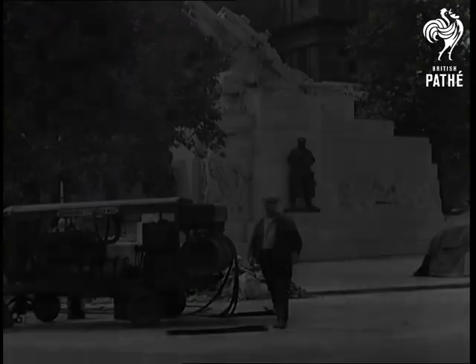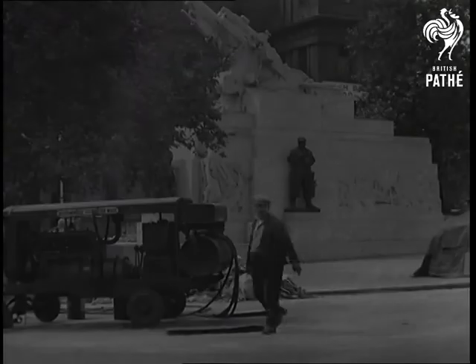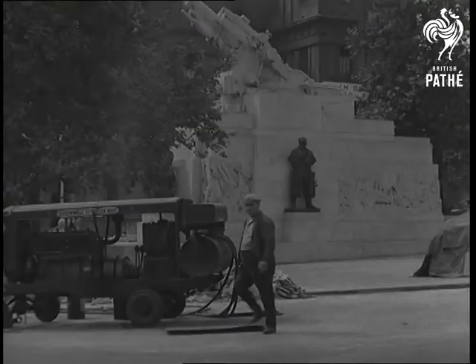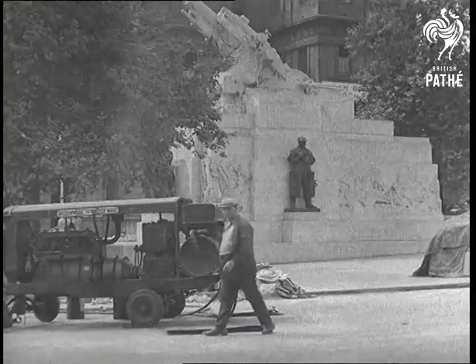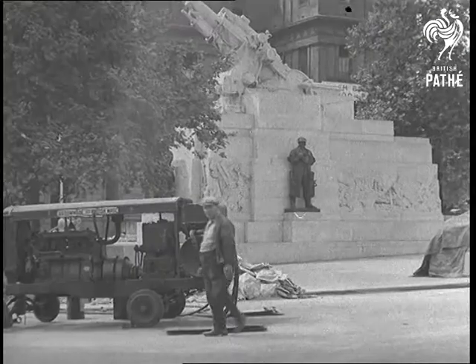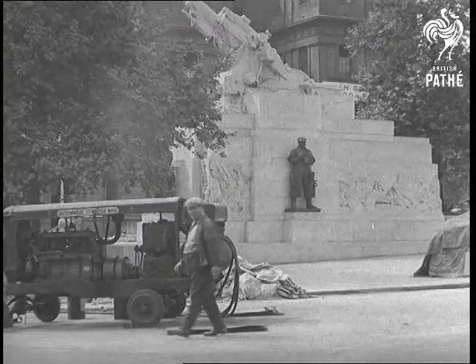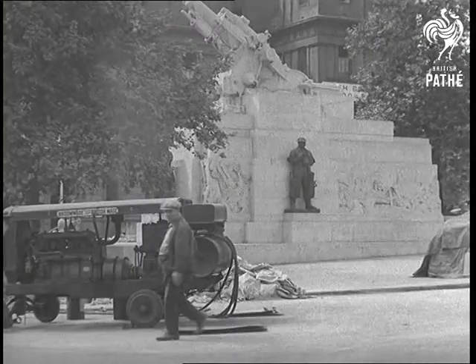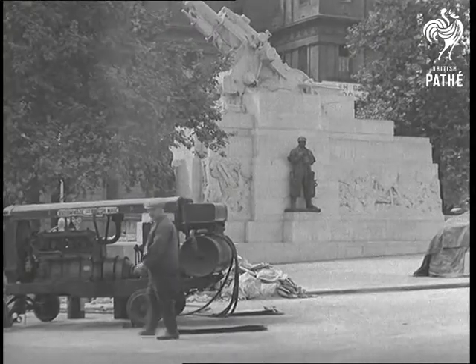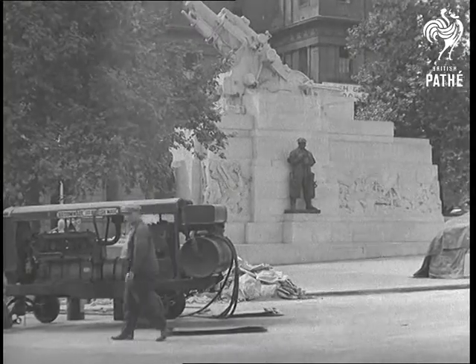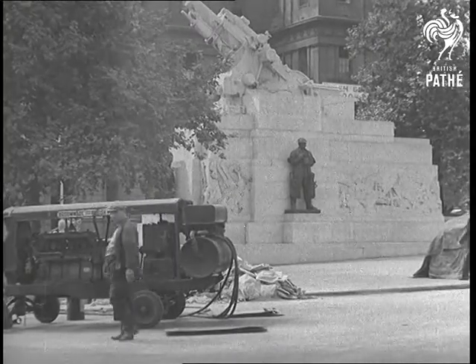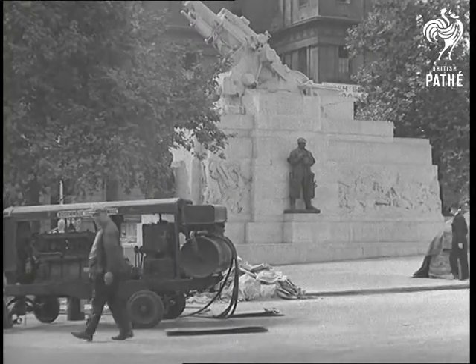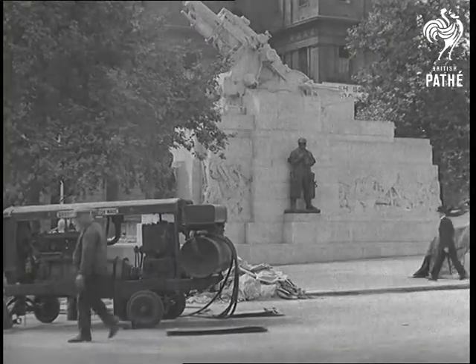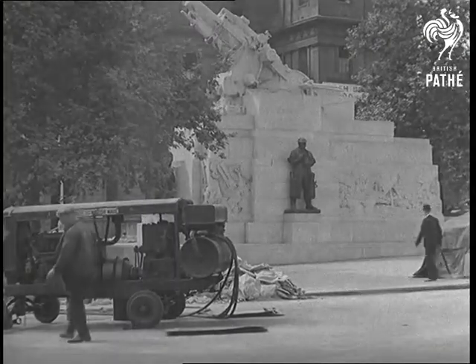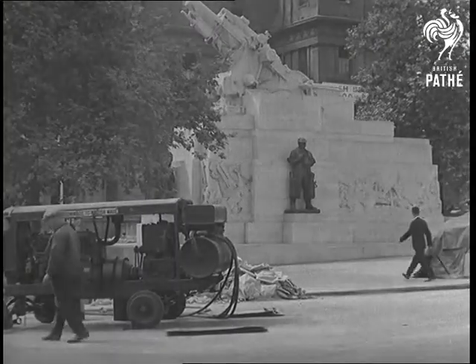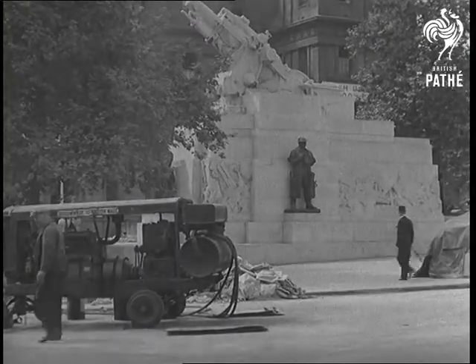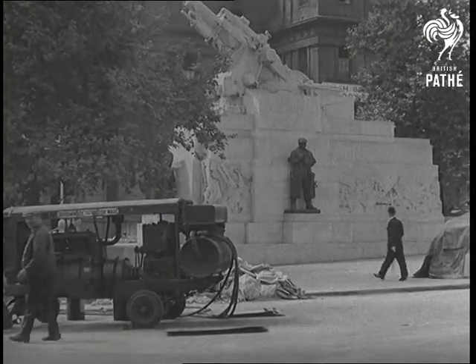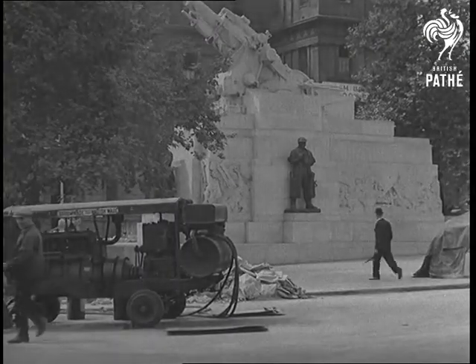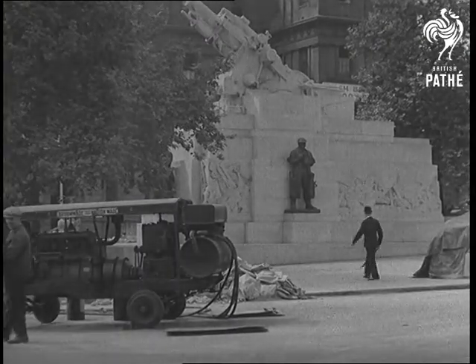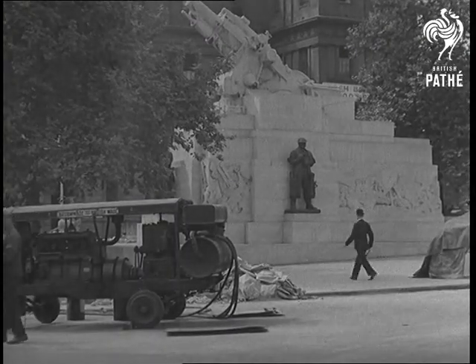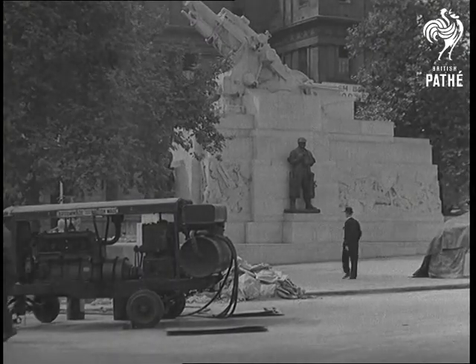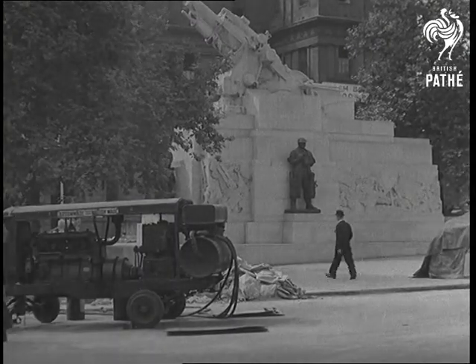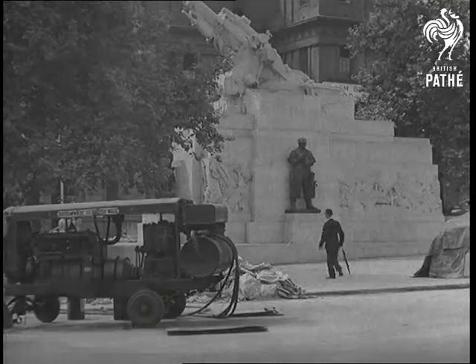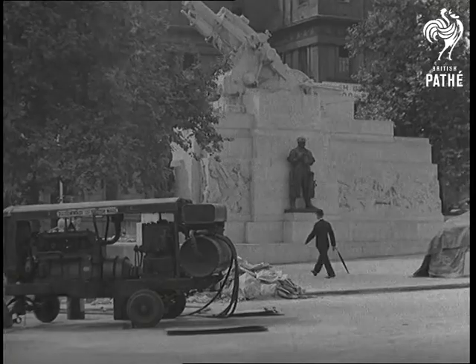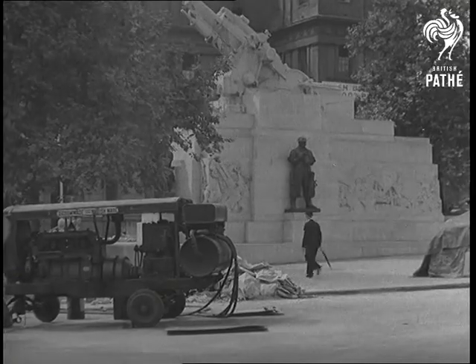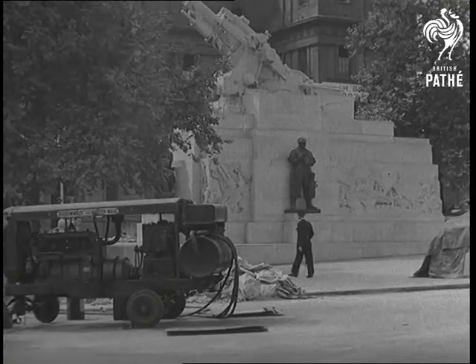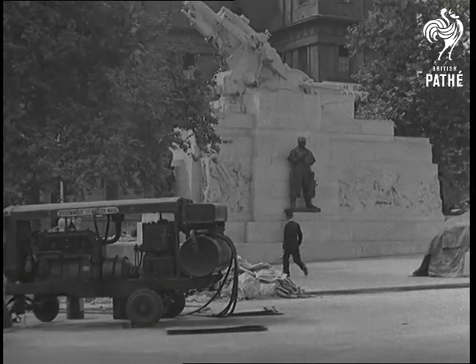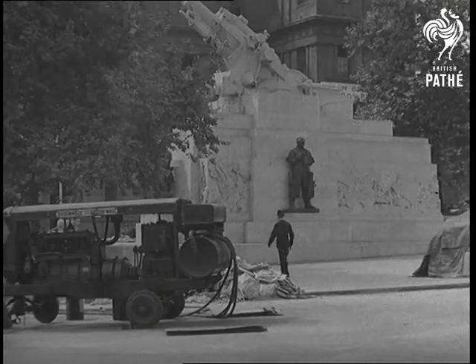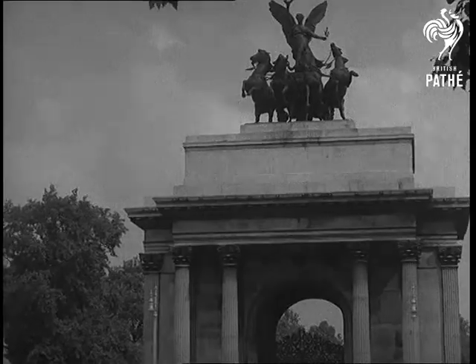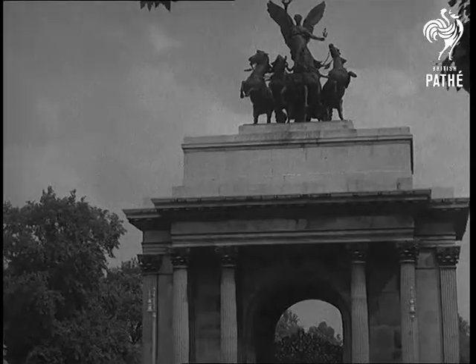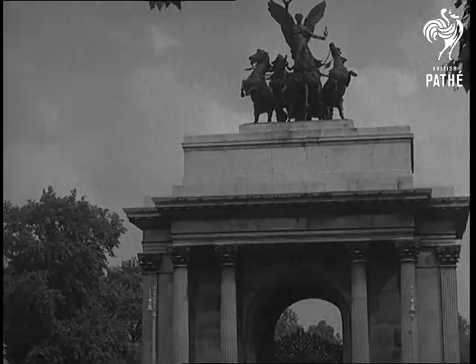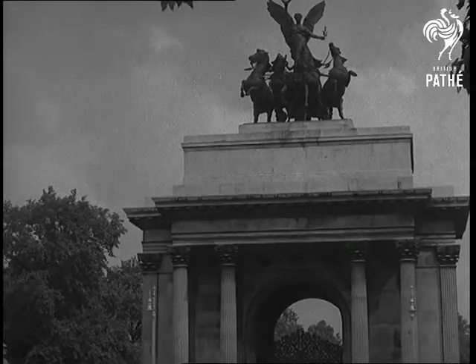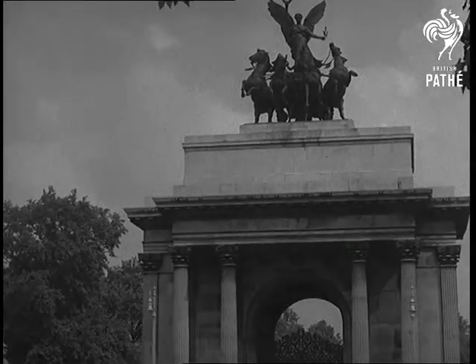A landmark known over the whole empire, Hyde Park Corner, as familiar as the Broomwade plants.